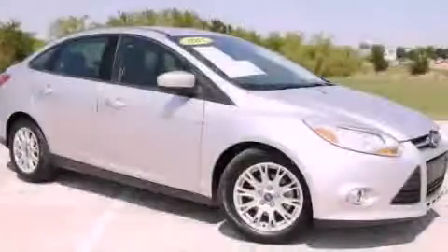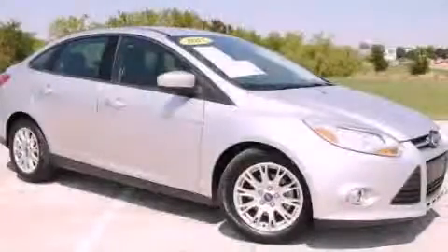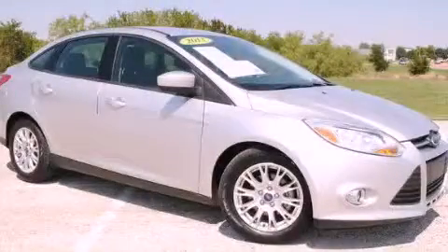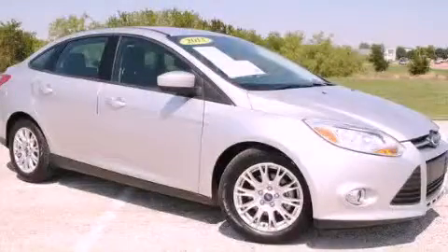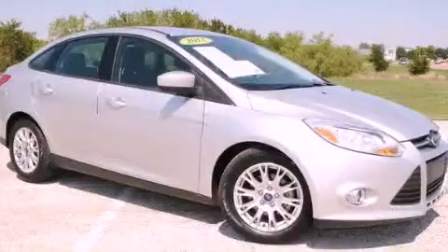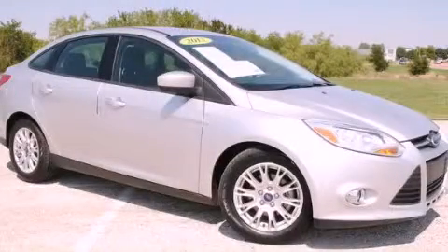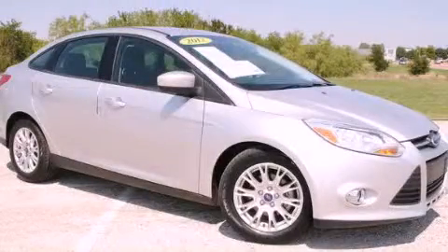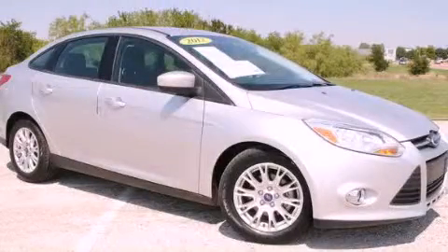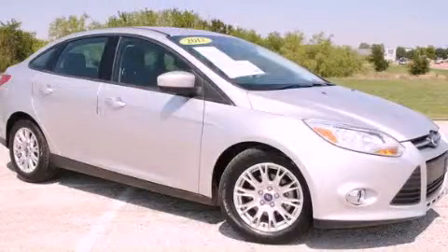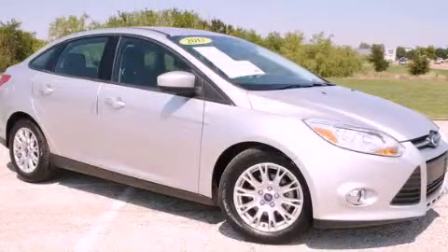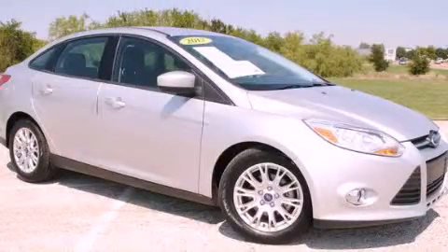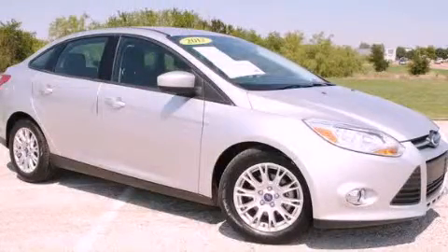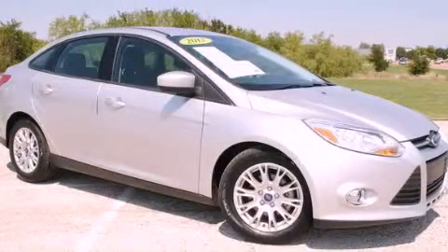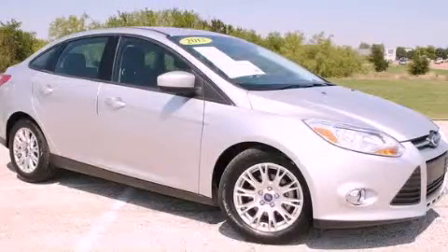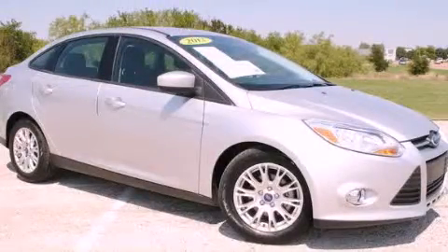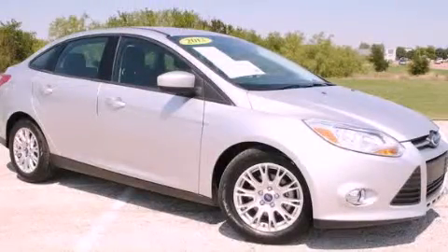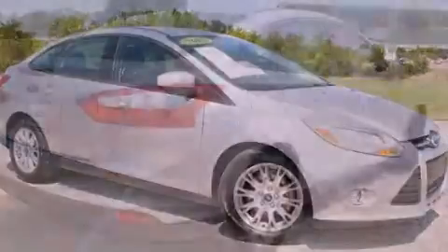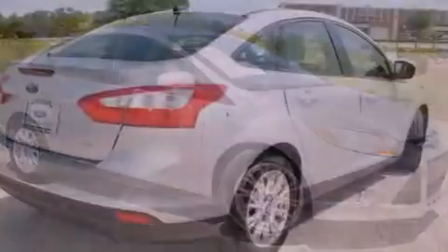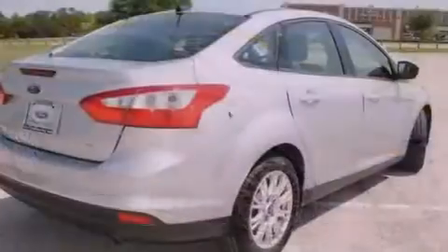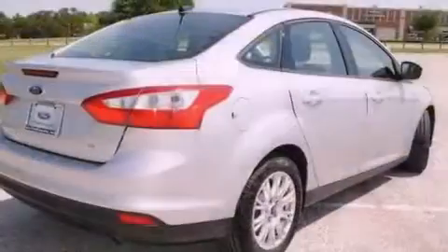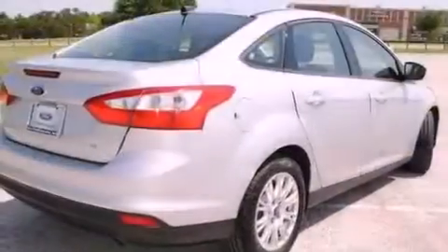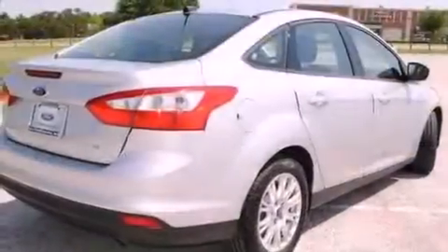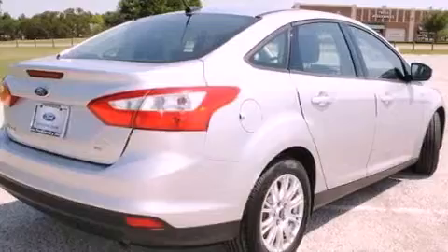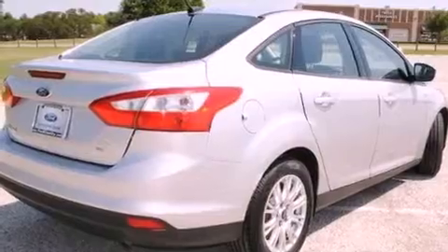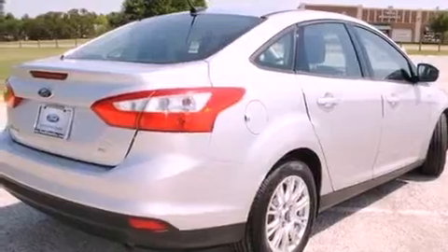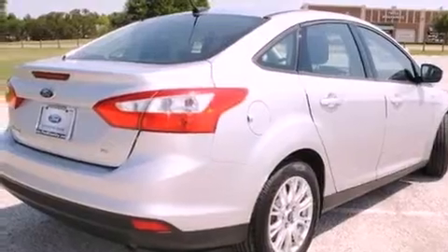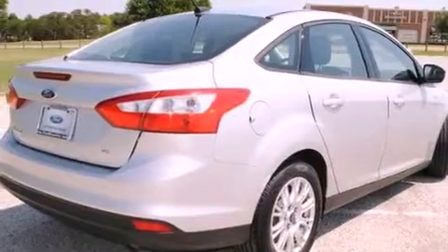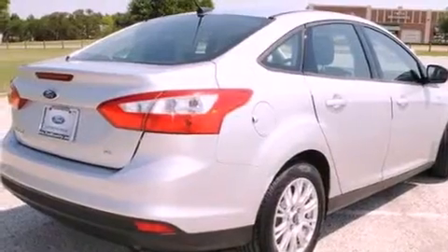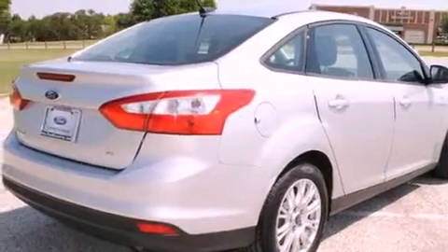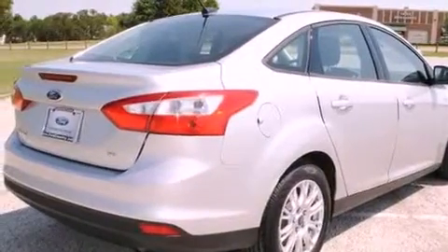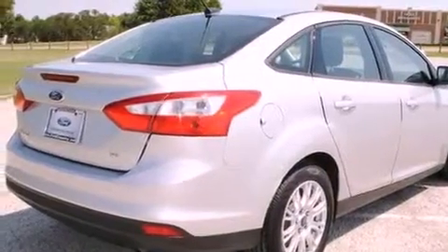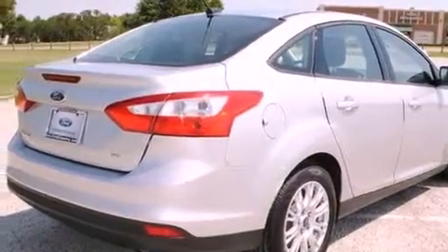This is a 2012 Ford Focus. It has a four-cylinder engine and an automatic transmission.